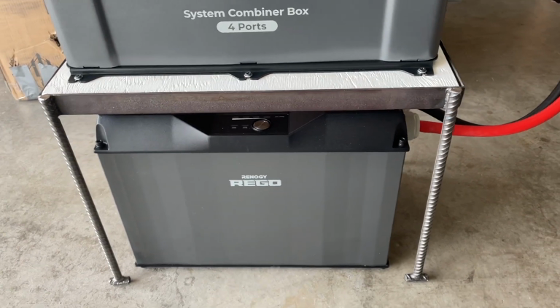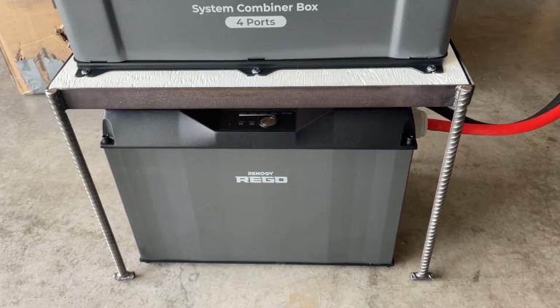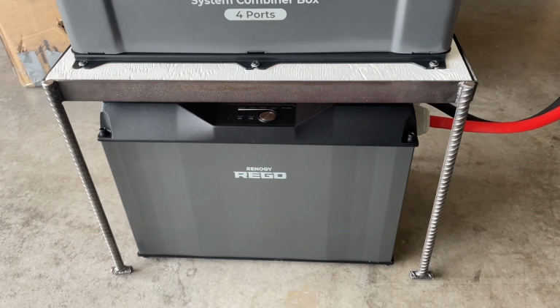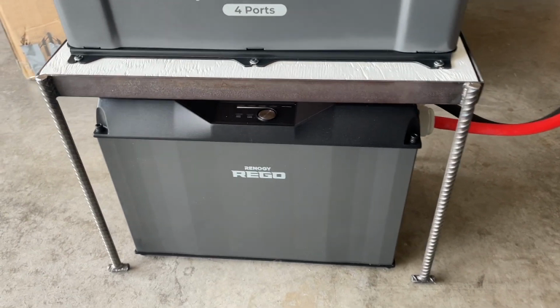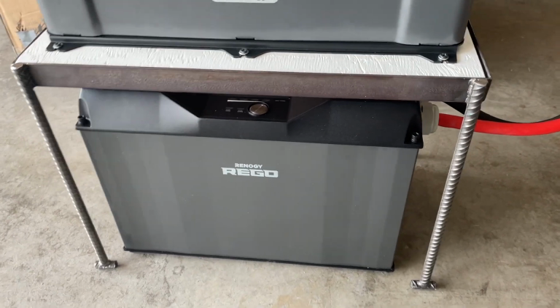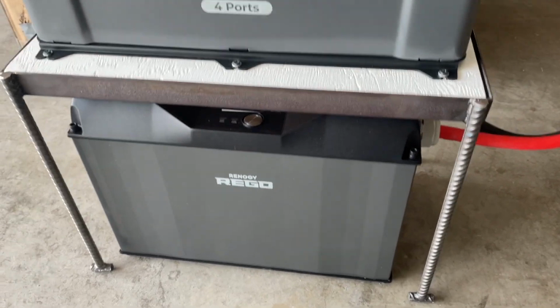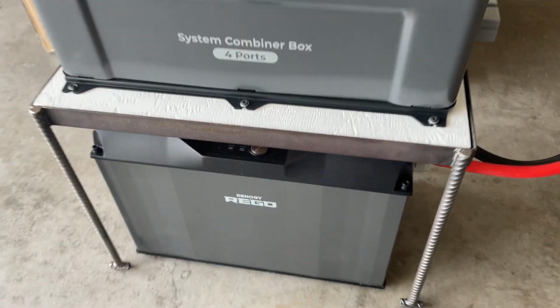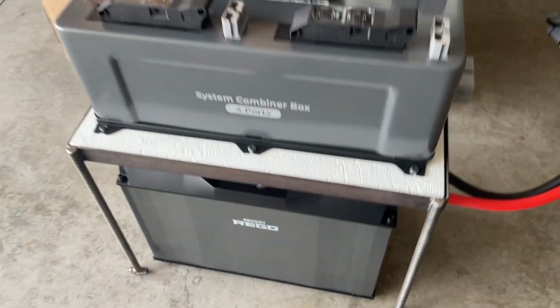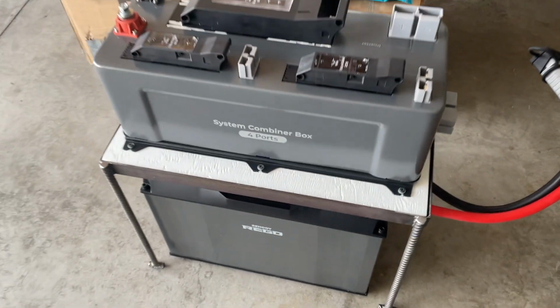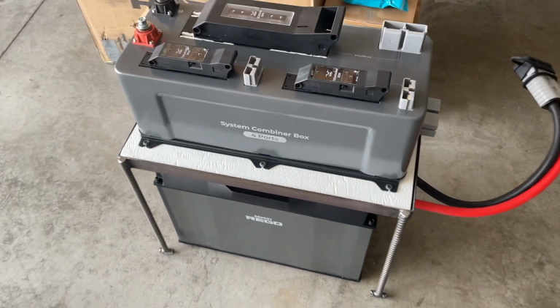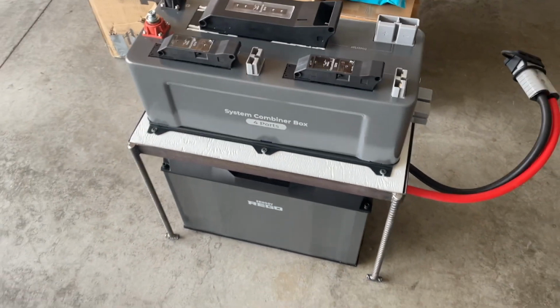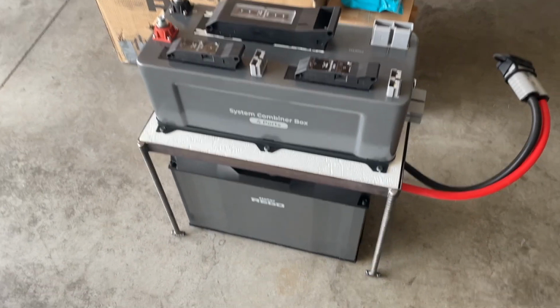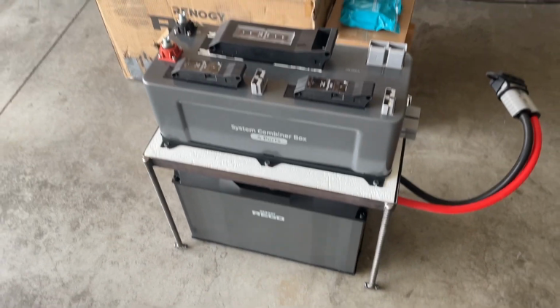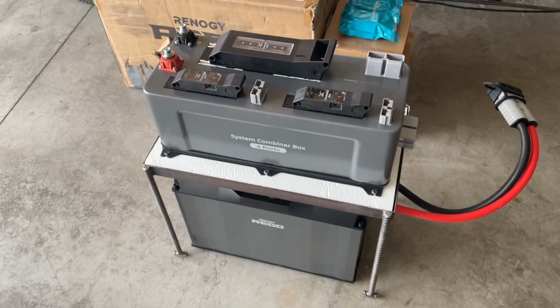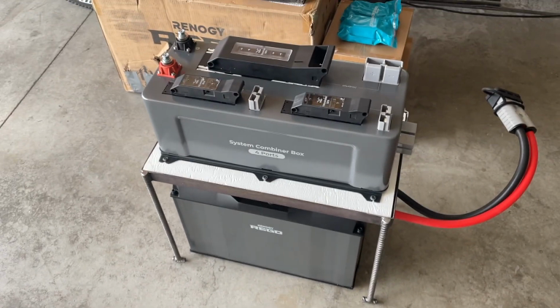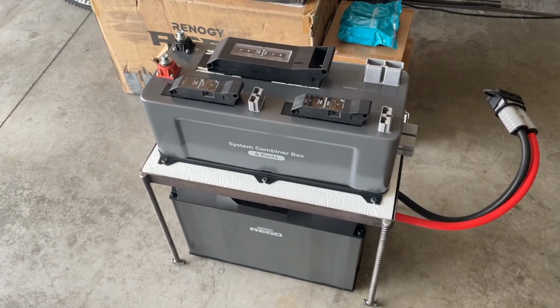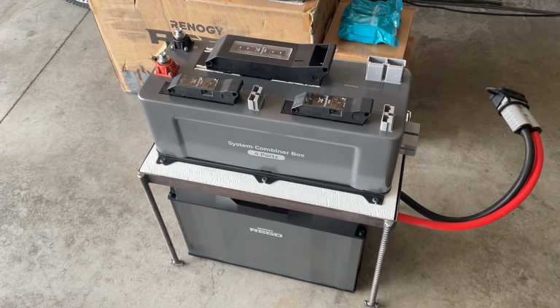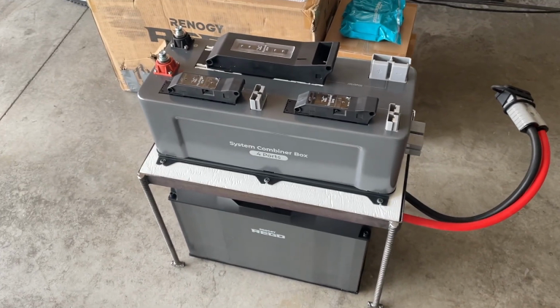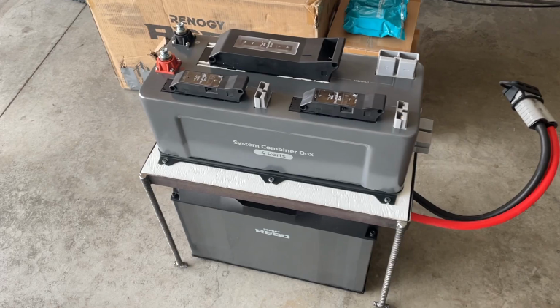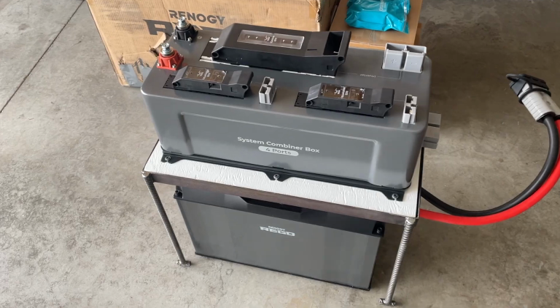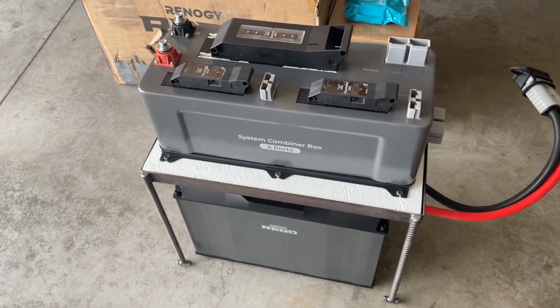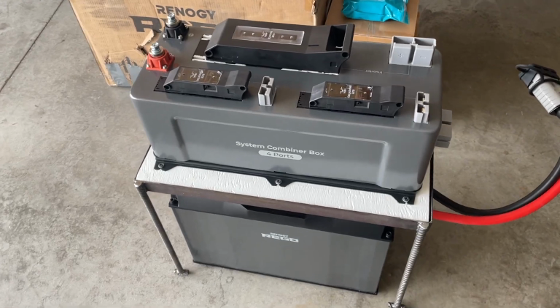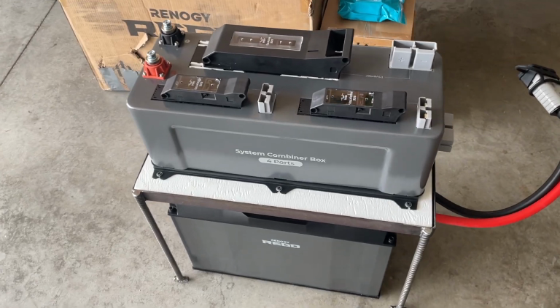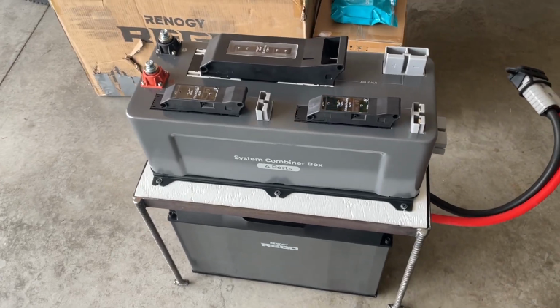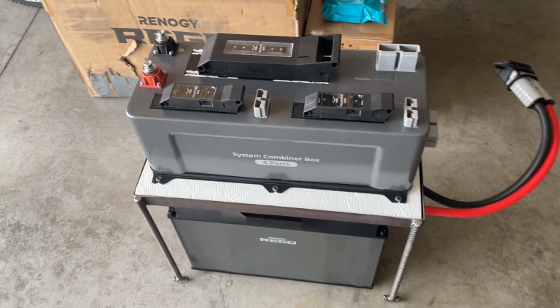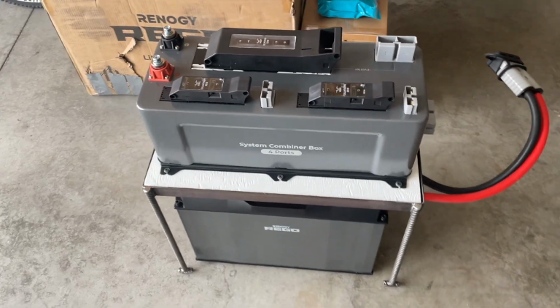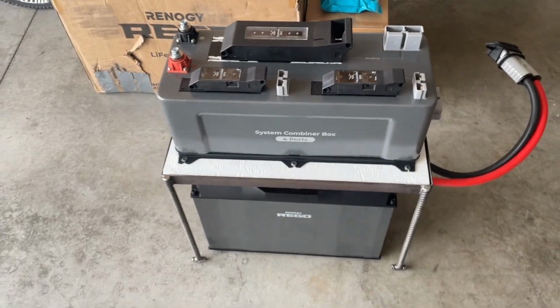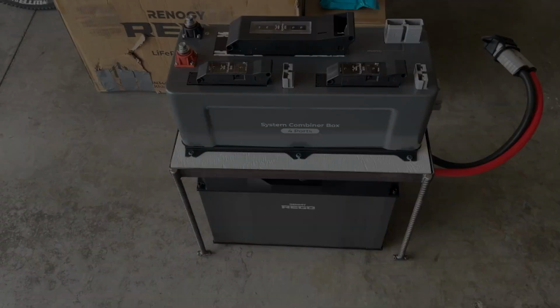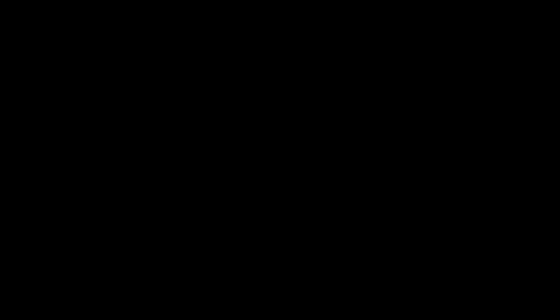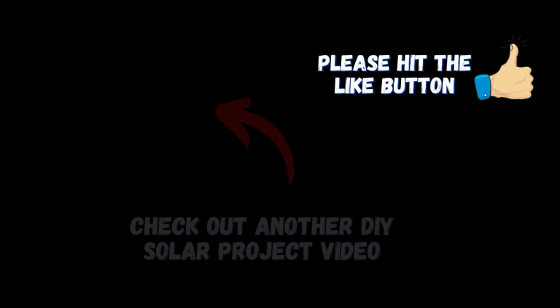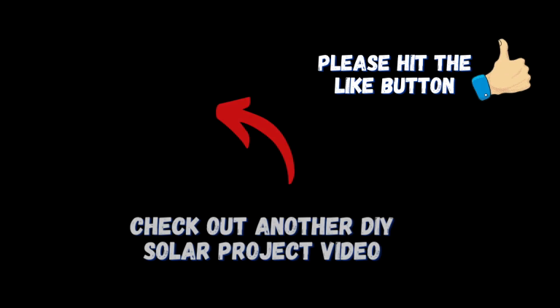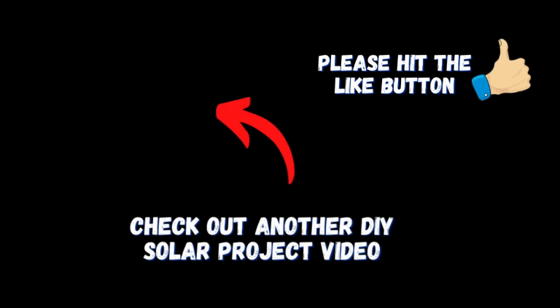I didn't paint the stand. Don't forget to subscribe to the channel and you'll get notifications when I post a new video. We'll see you on the next video.